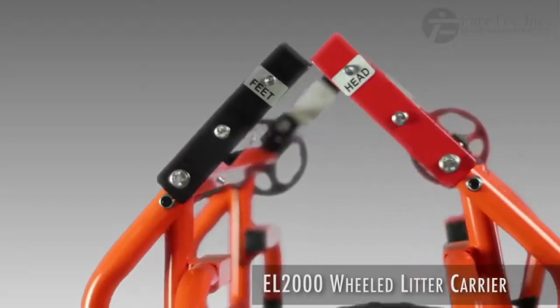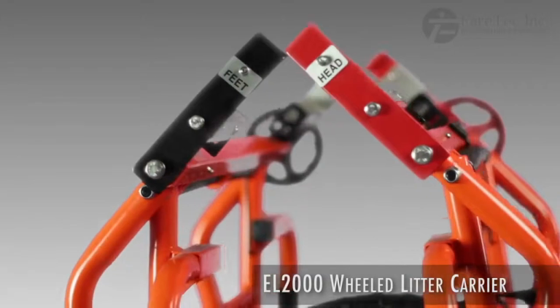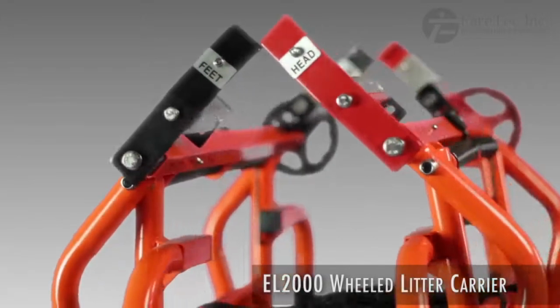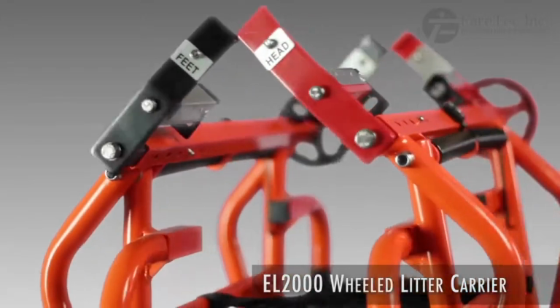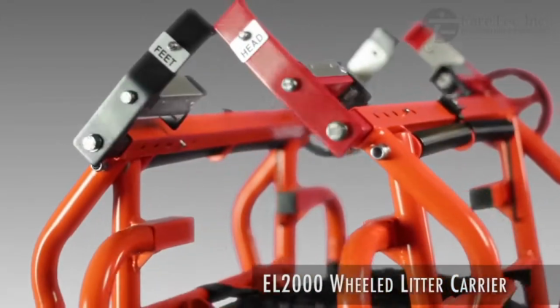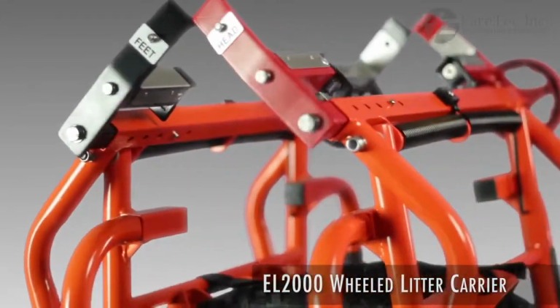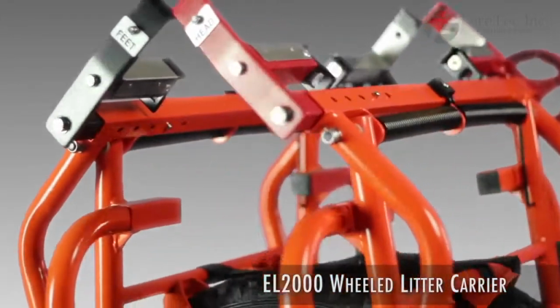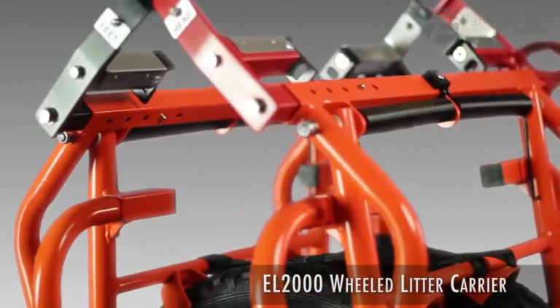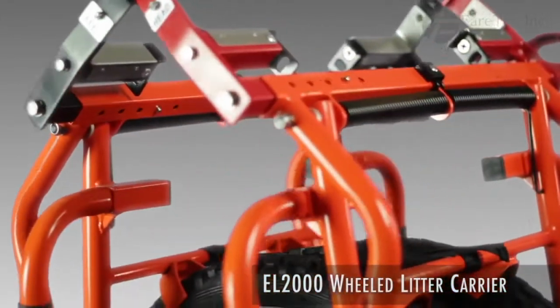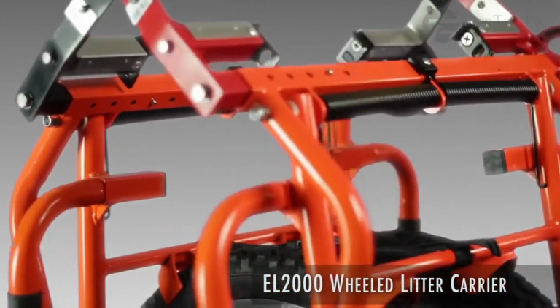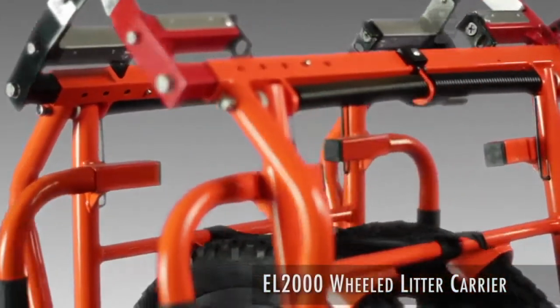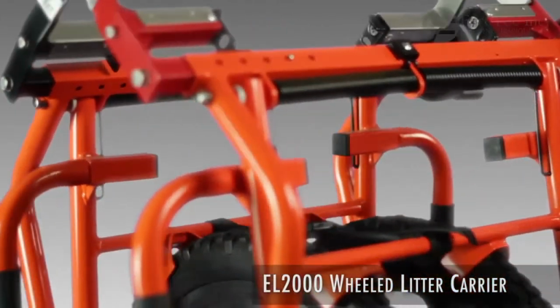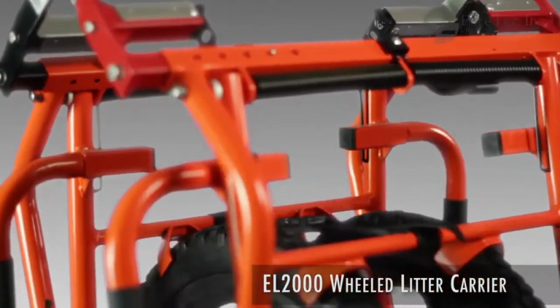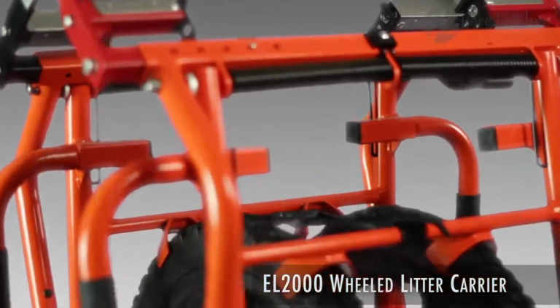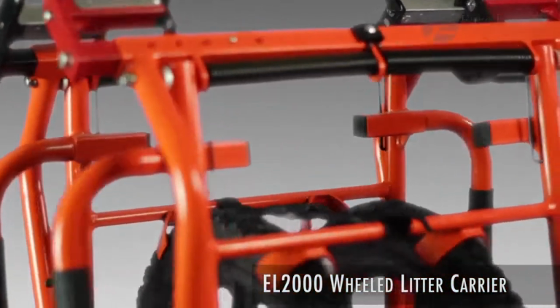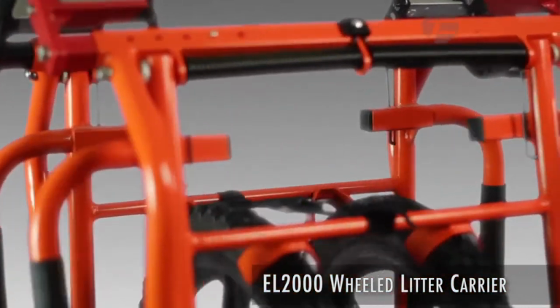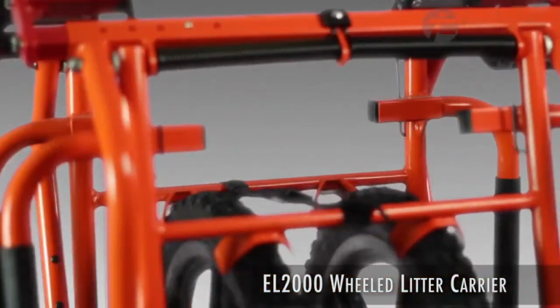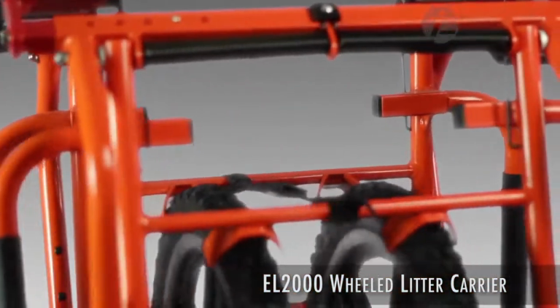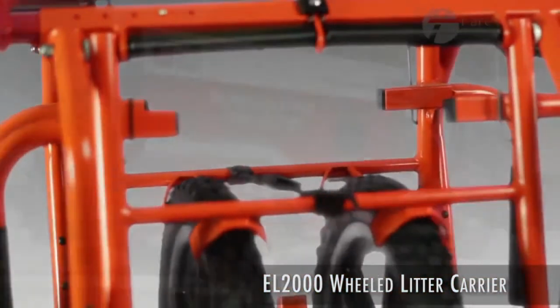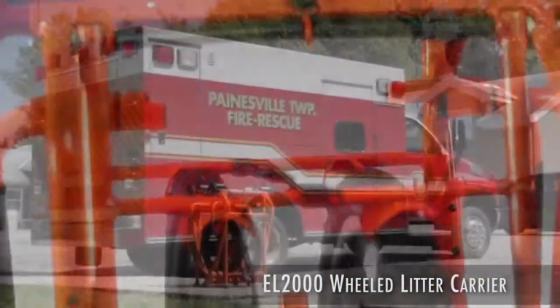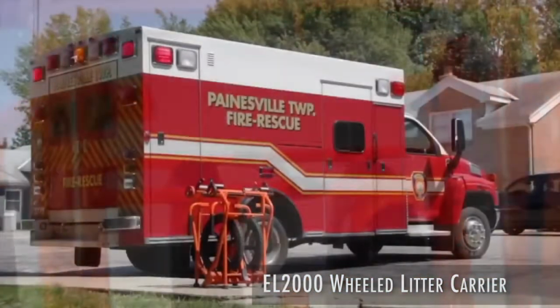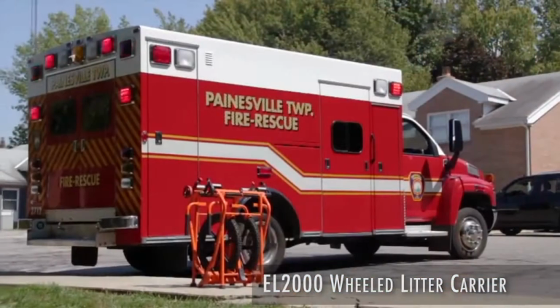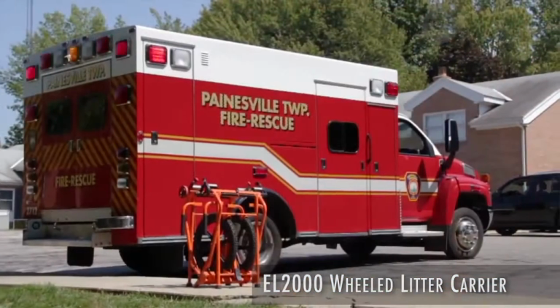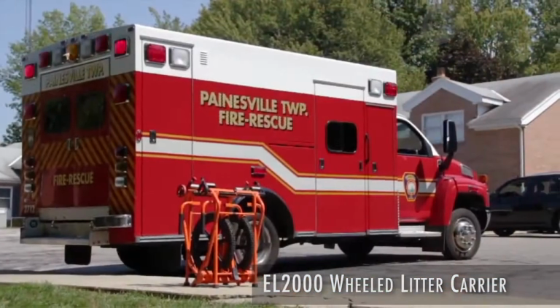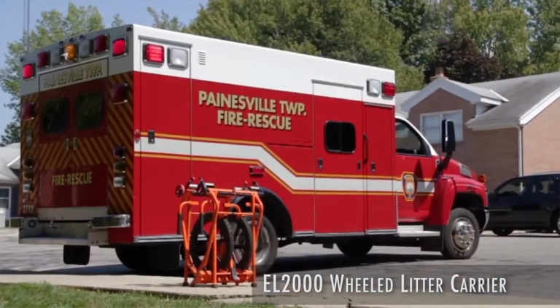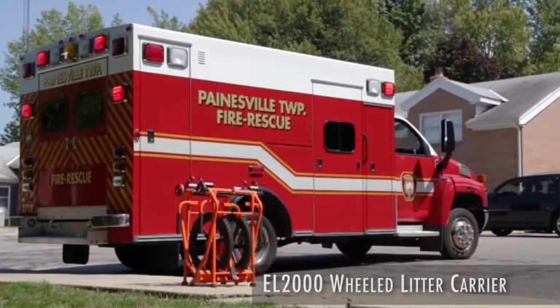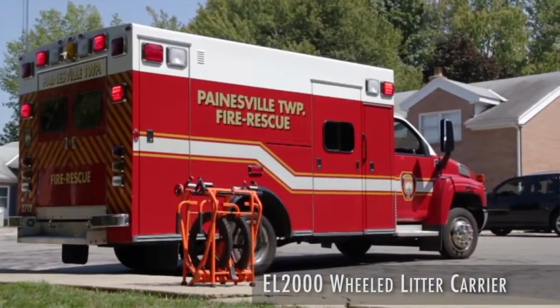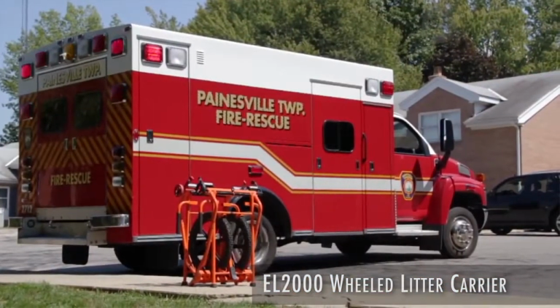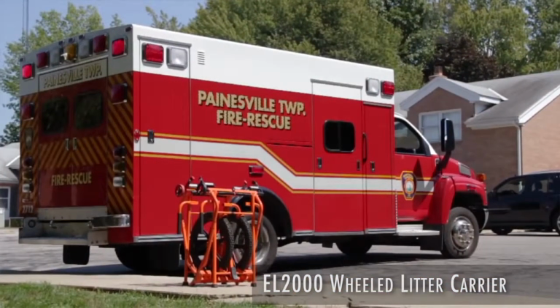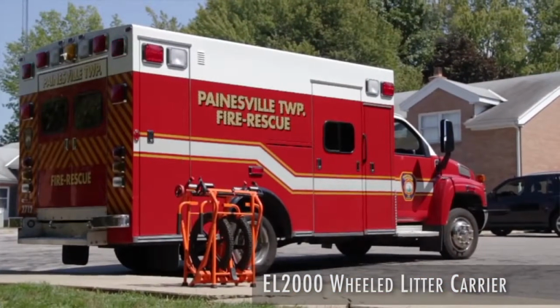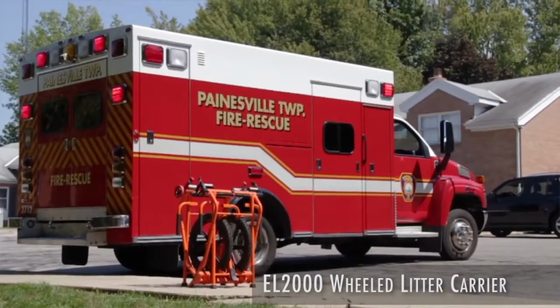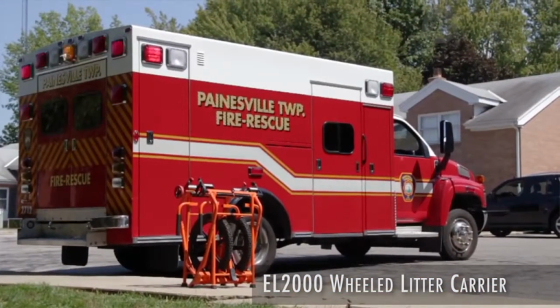When not in use, the litter carrier is easily folded up and the wheels secure within.